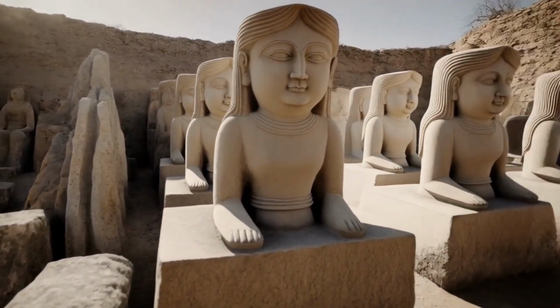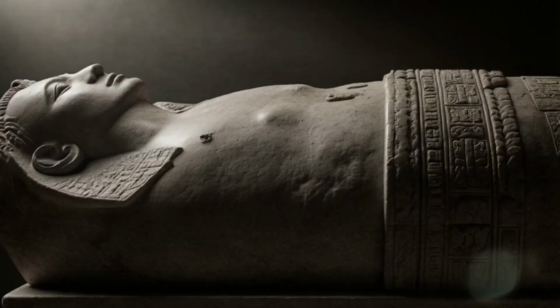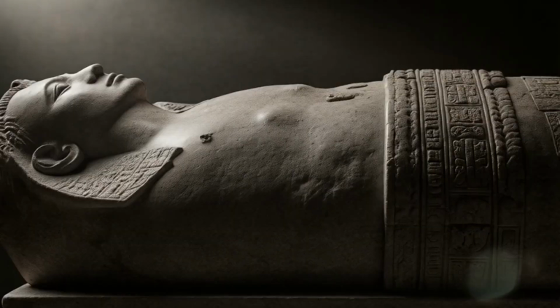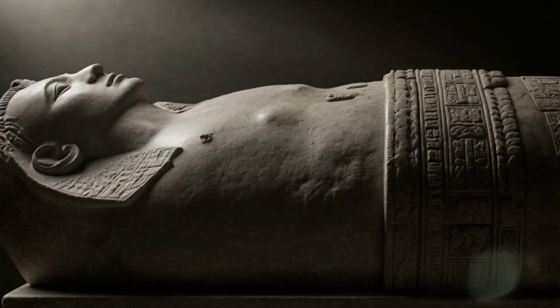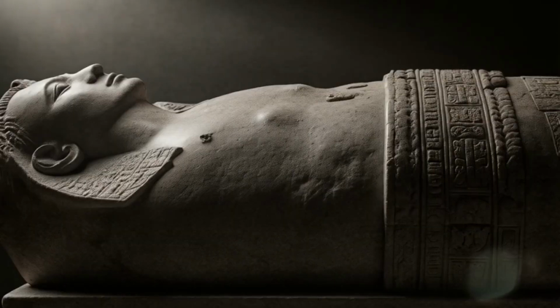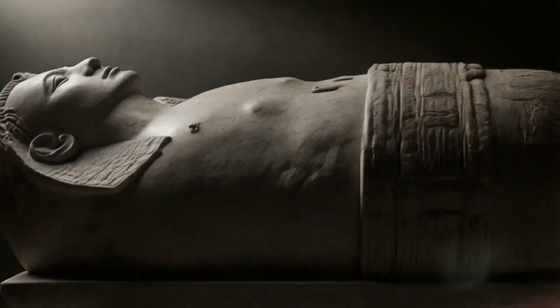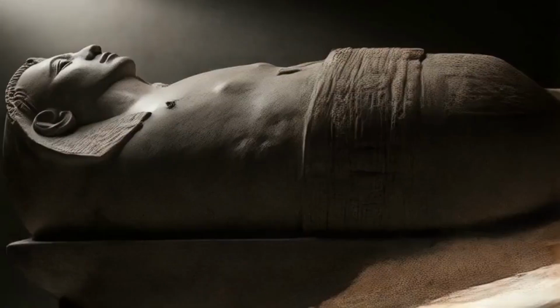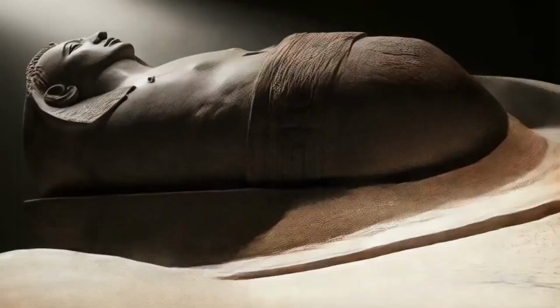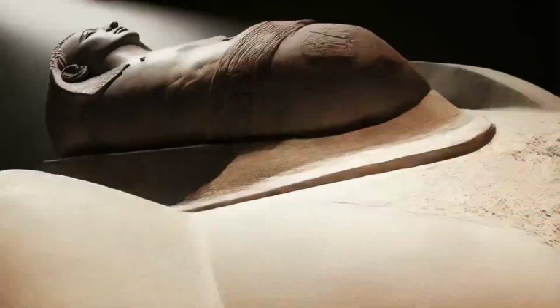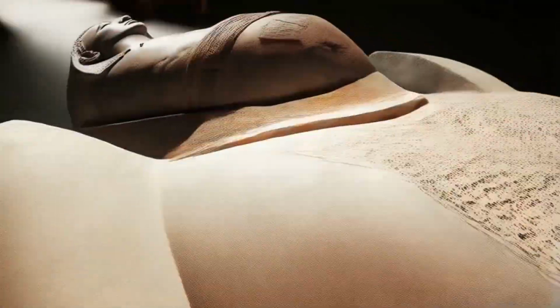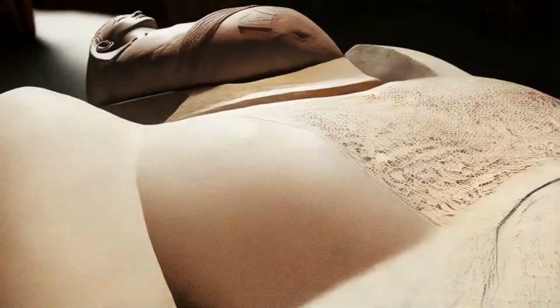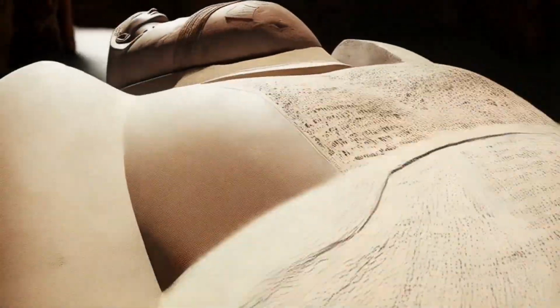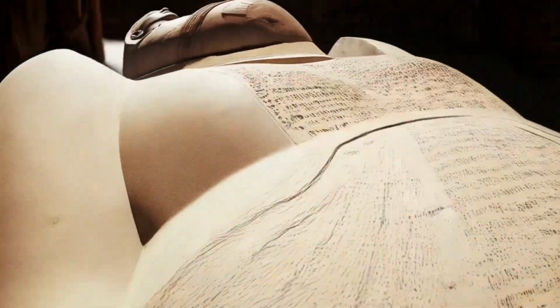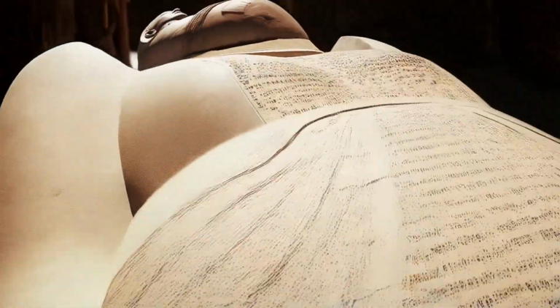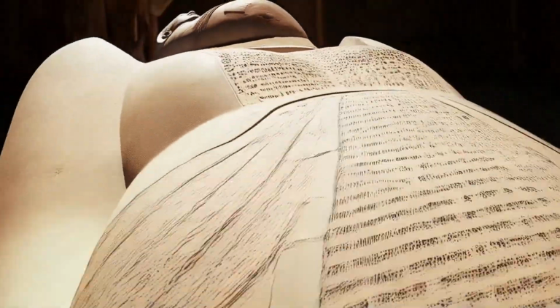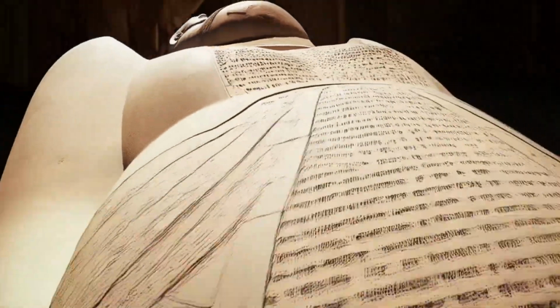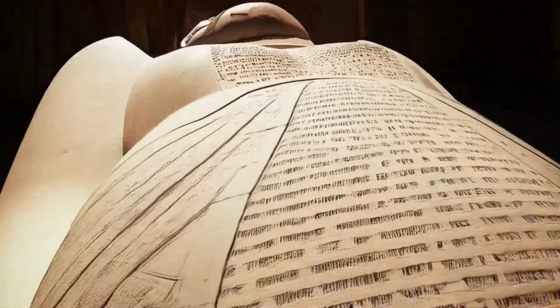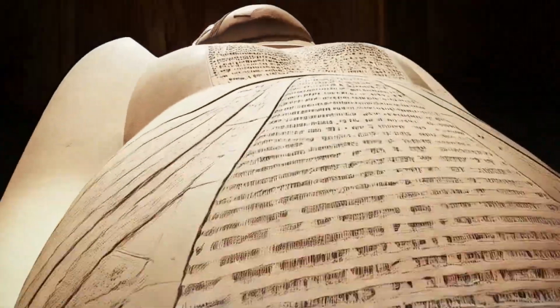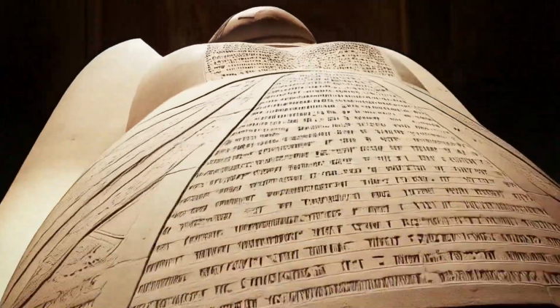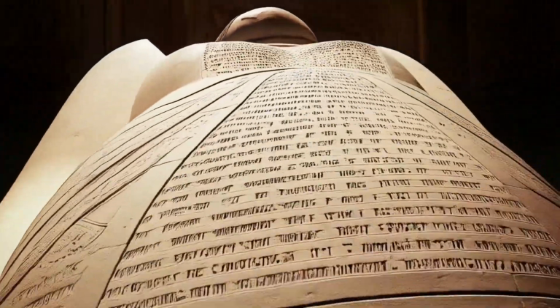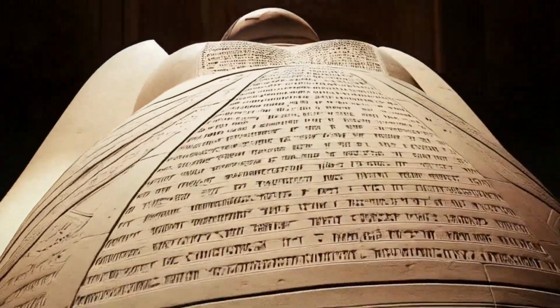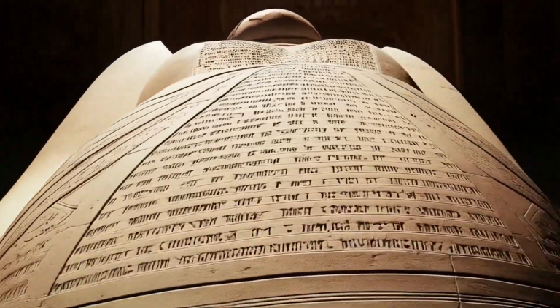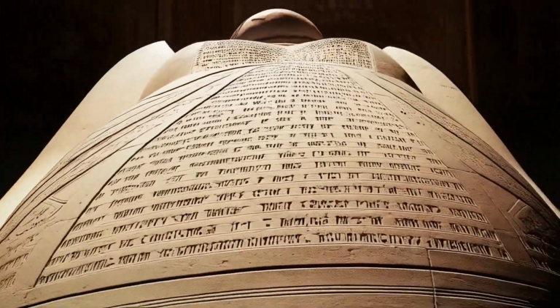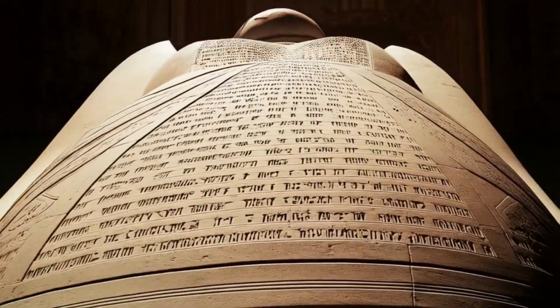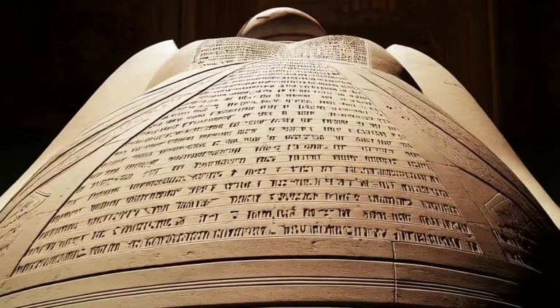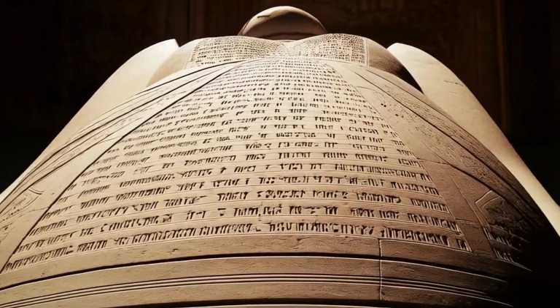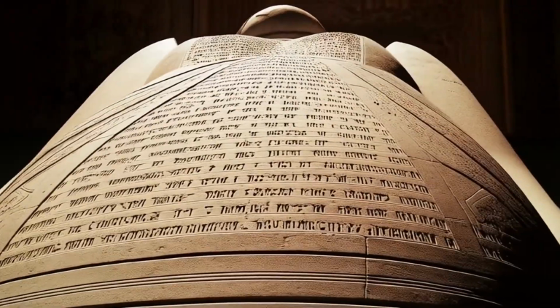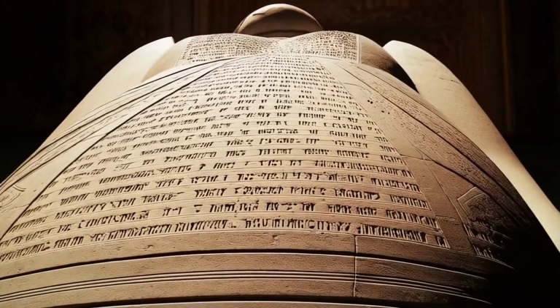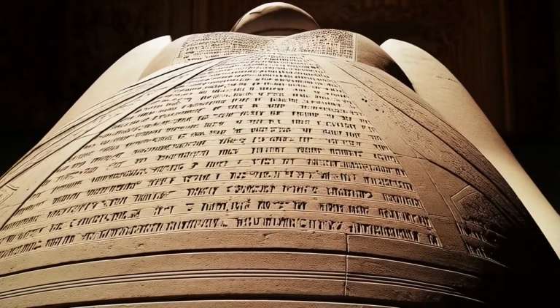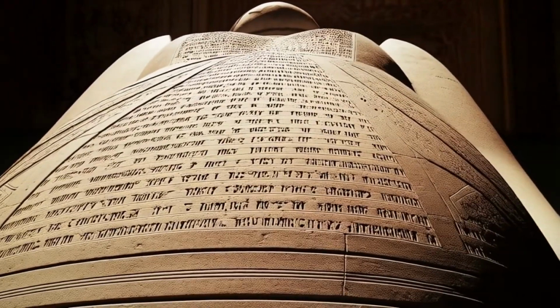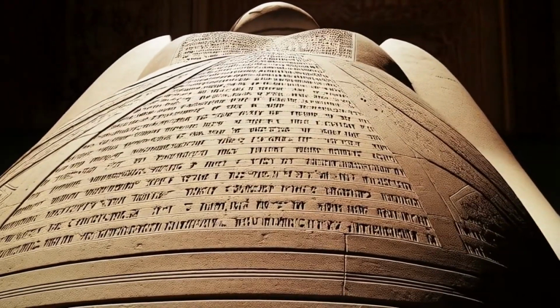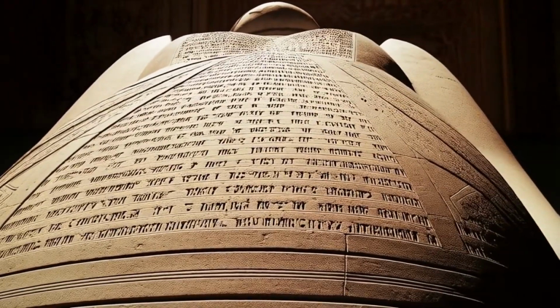The precision of ancient Egyptian stonework suggests advanced but unknown techniques. The mystery surrounding these techniques continues to intrigue researchers and historians.